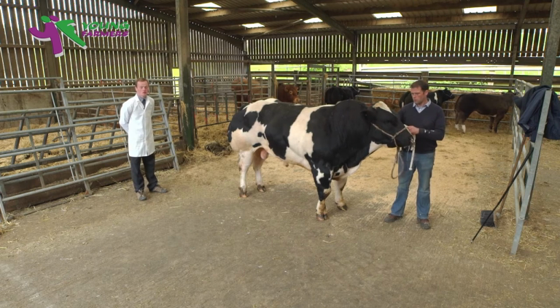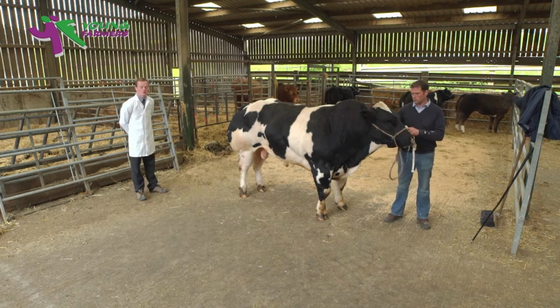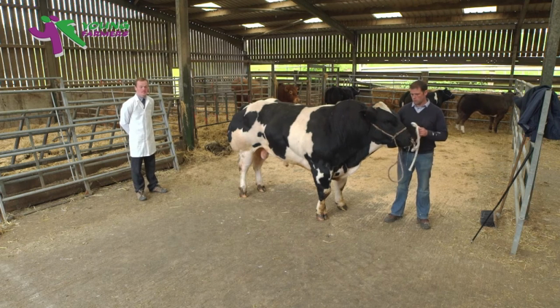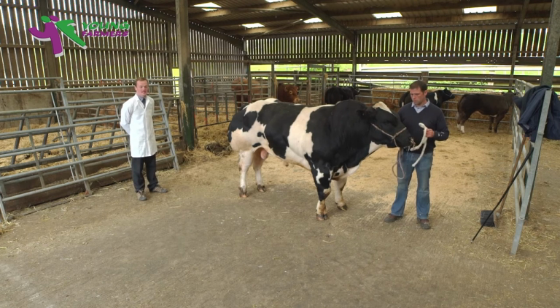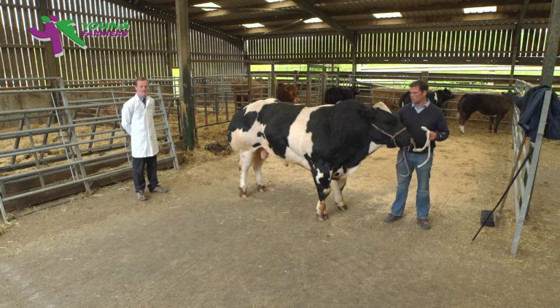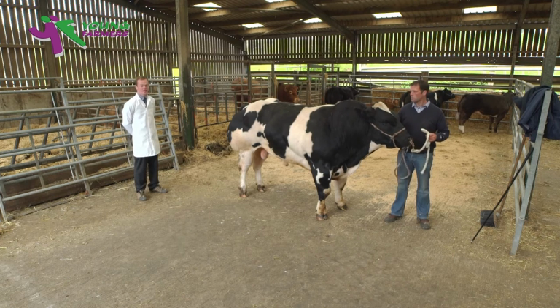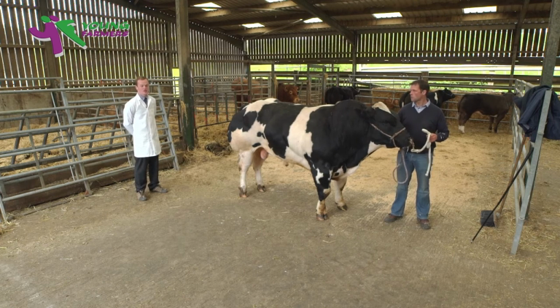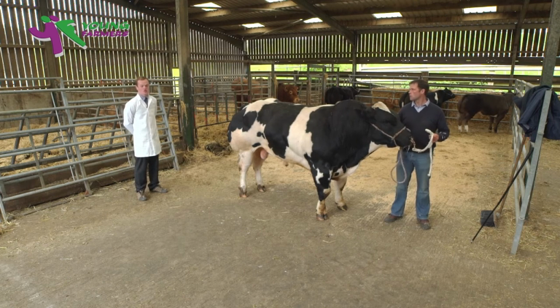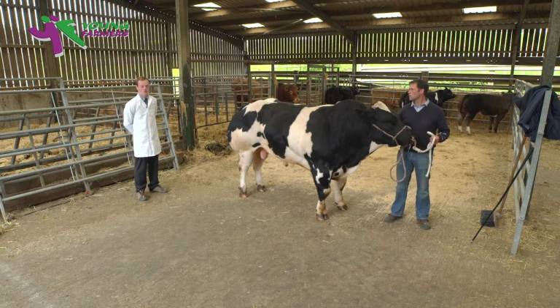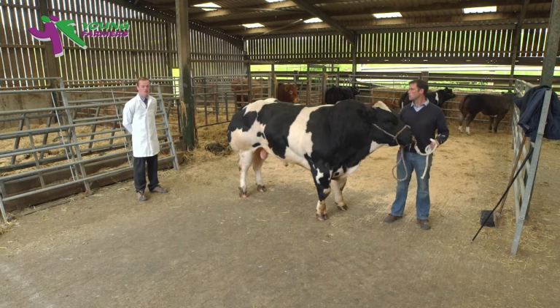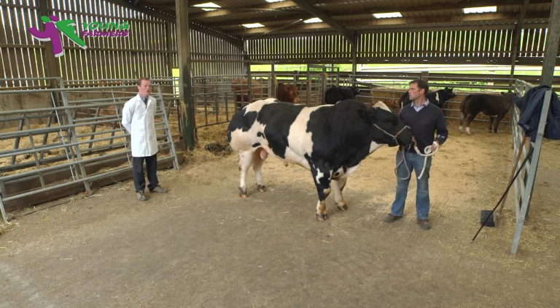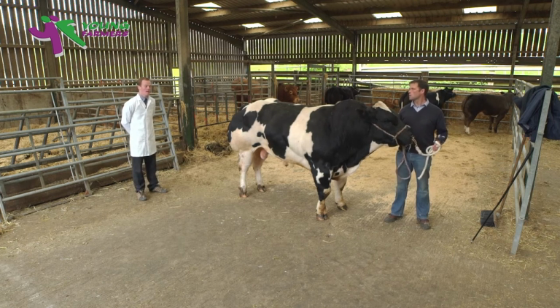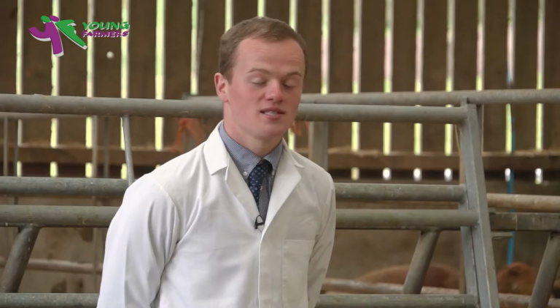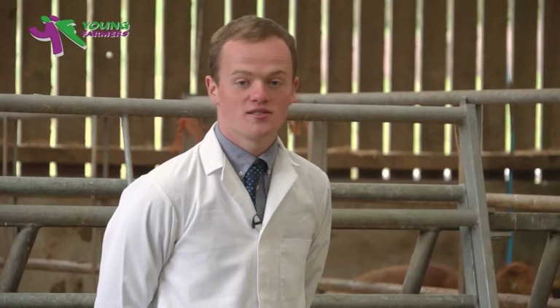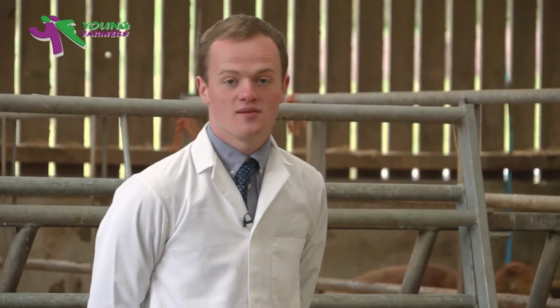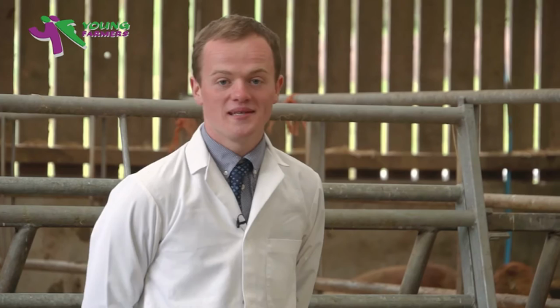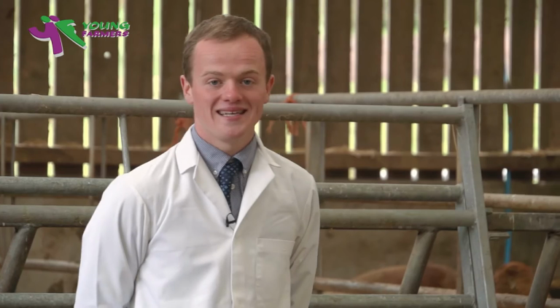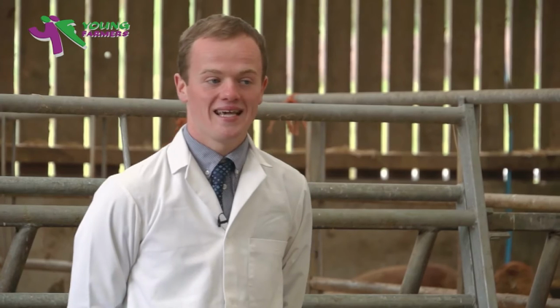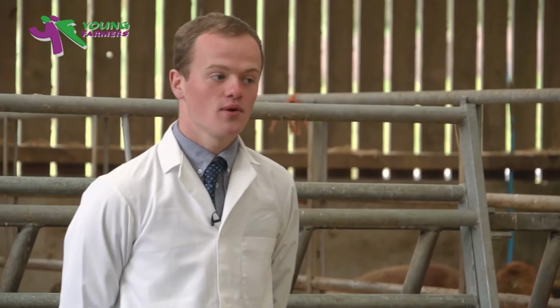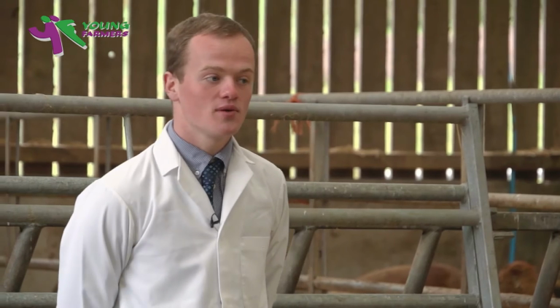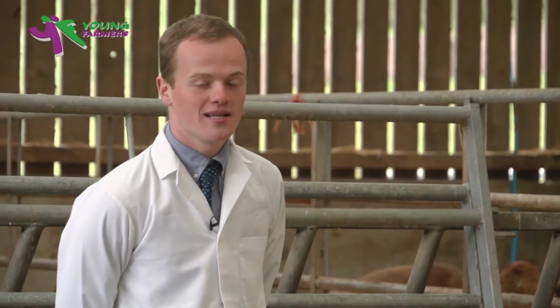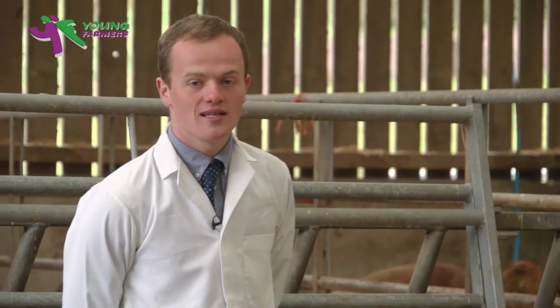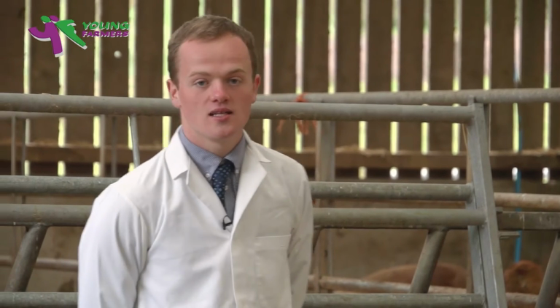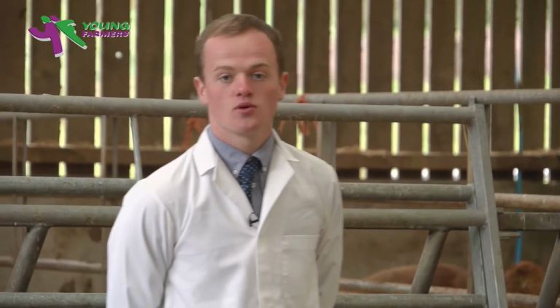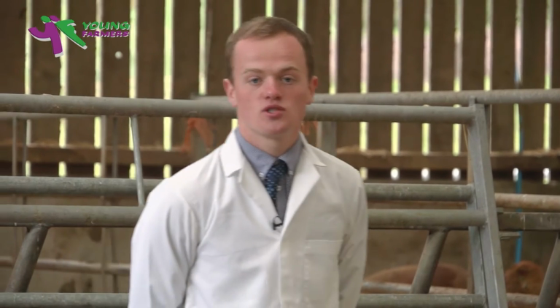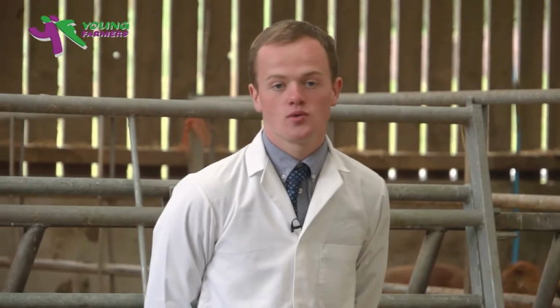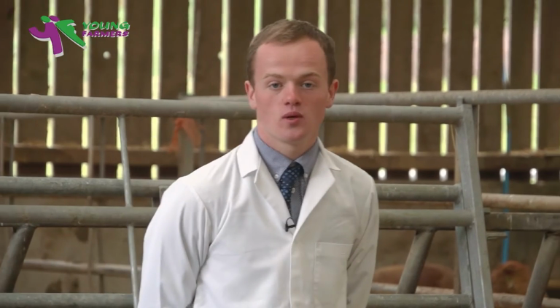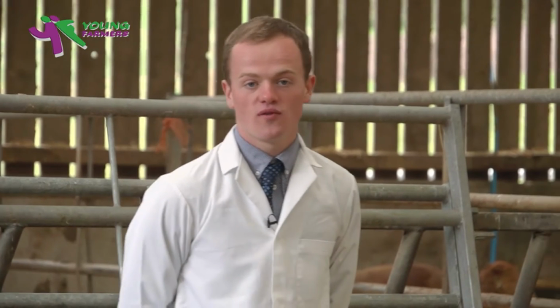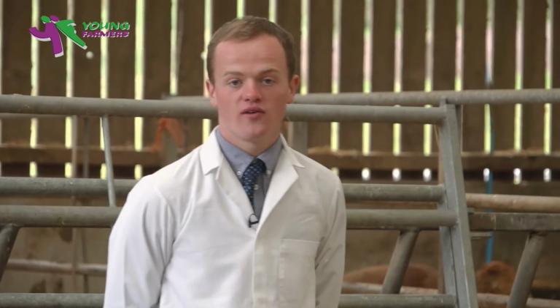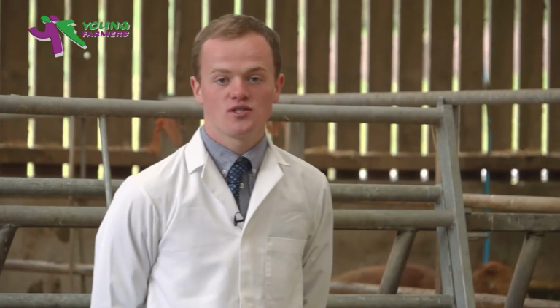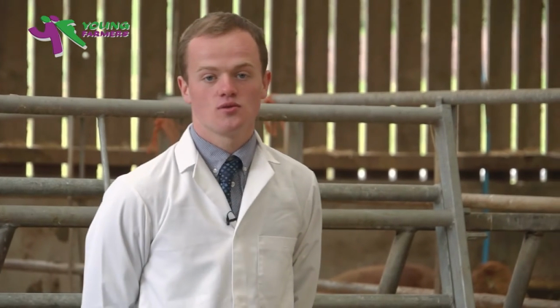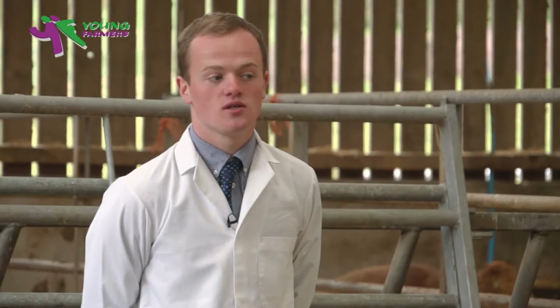He should hold his head high with a strong, masculine and meaty neck, well-connected into broad, square, well-fleshed shoulders.